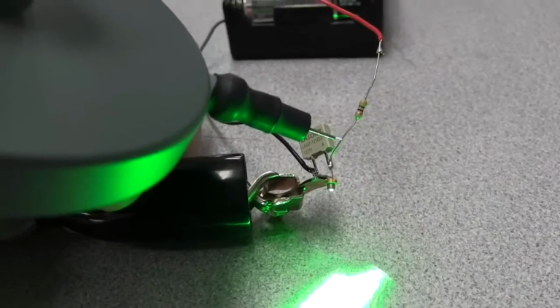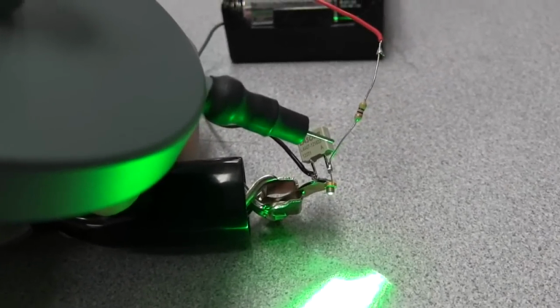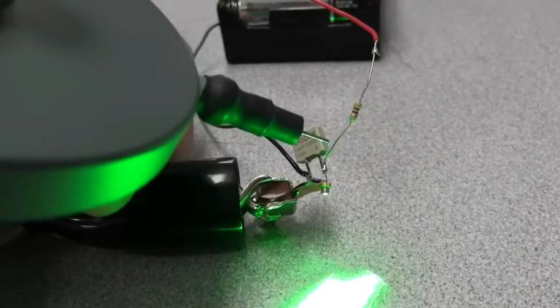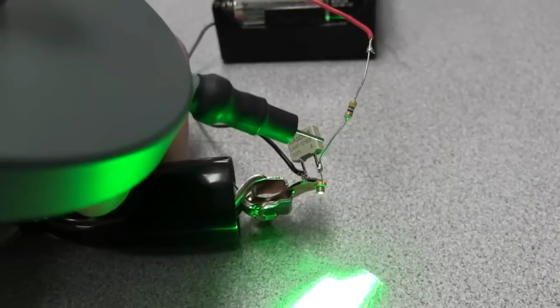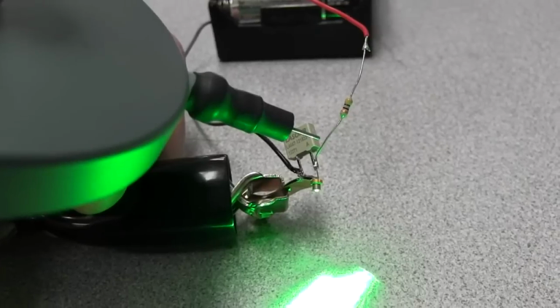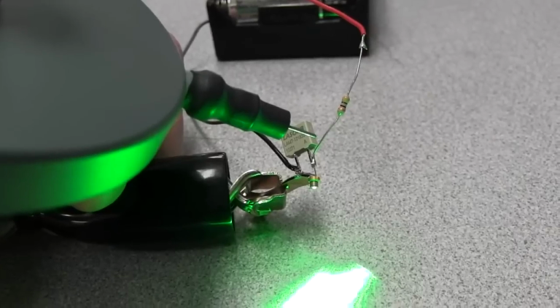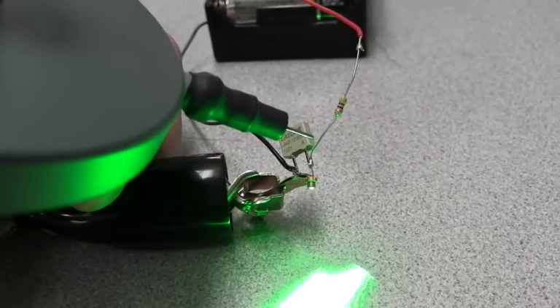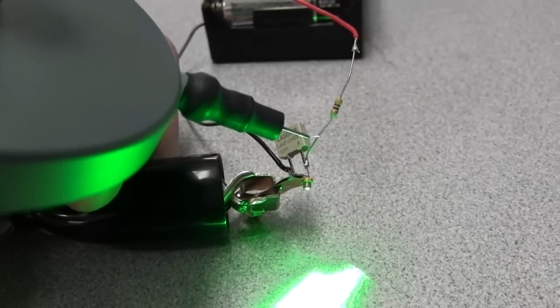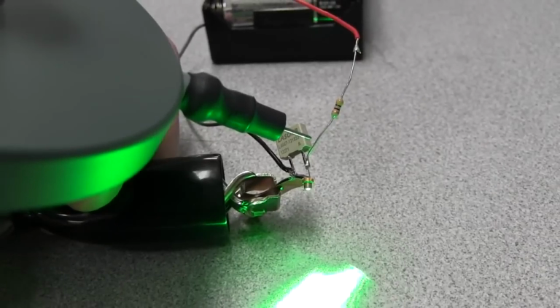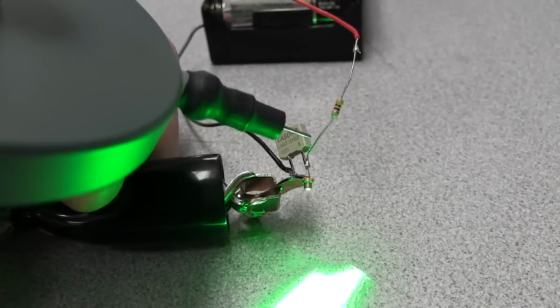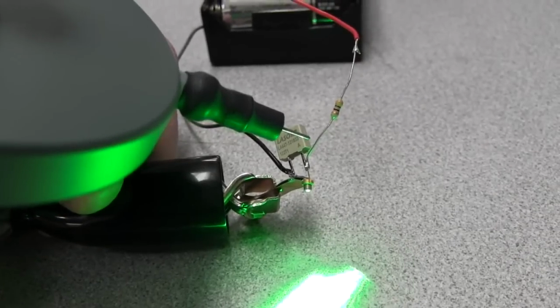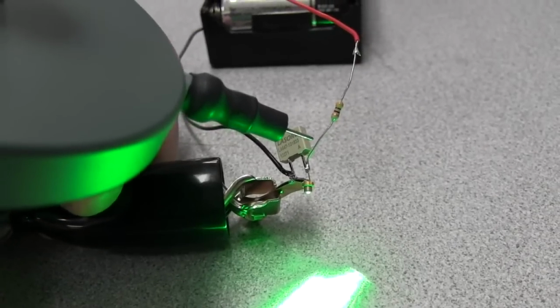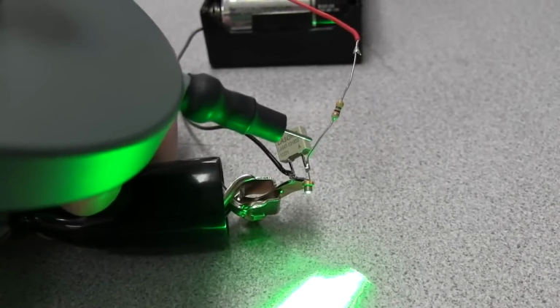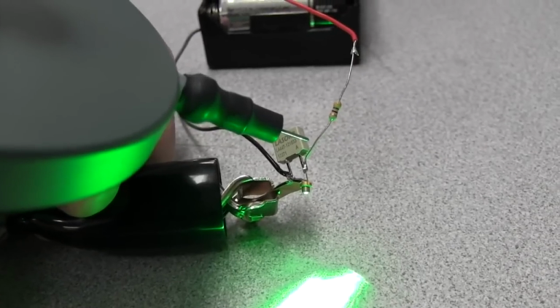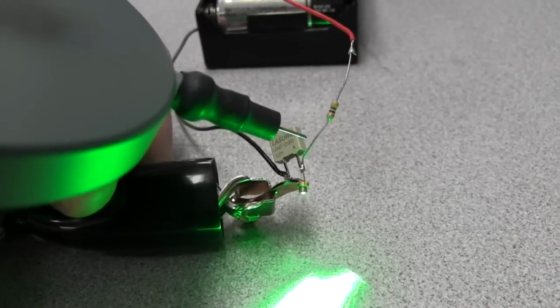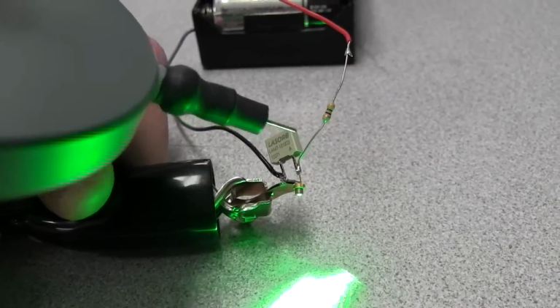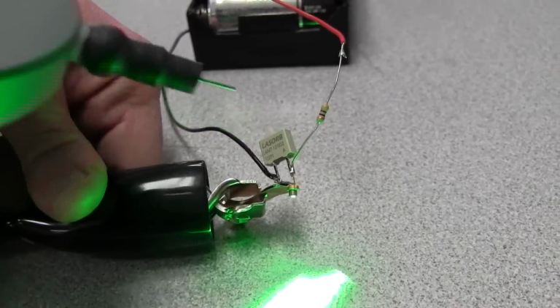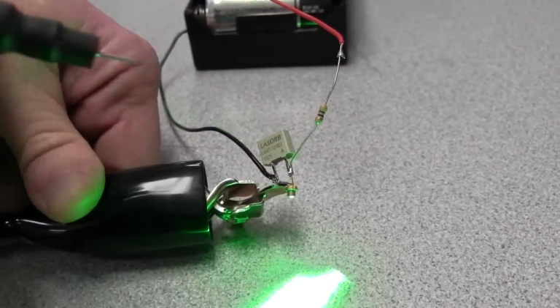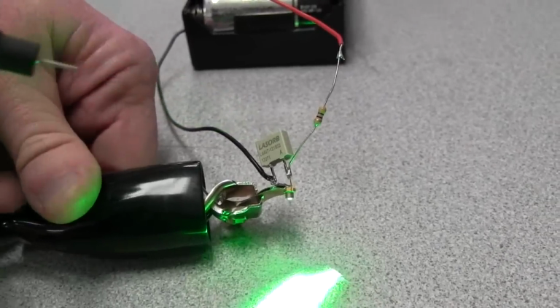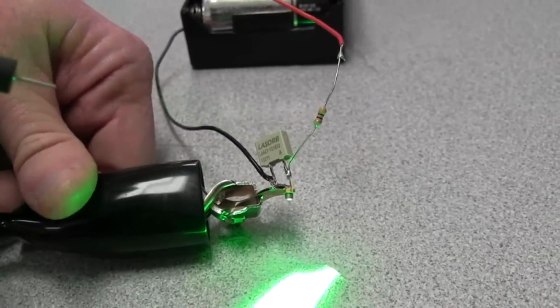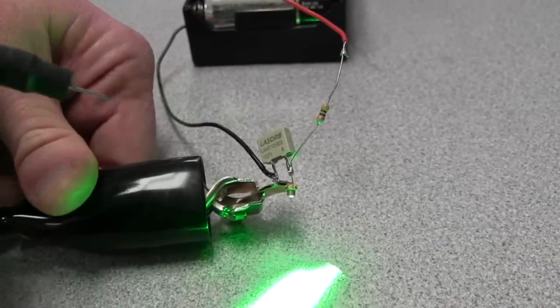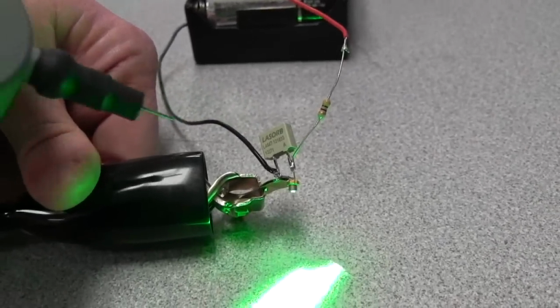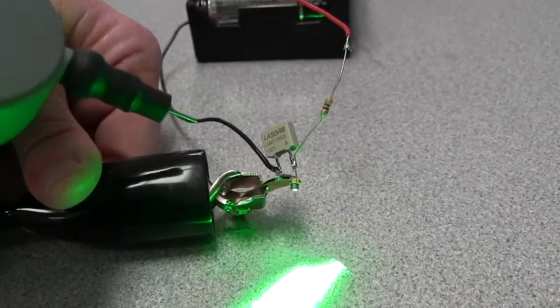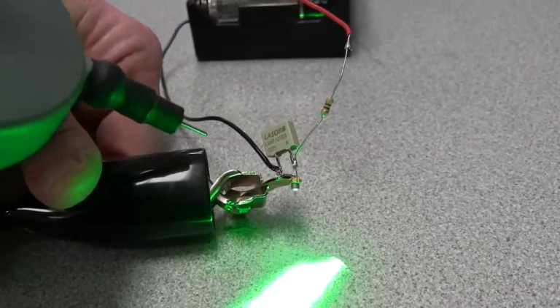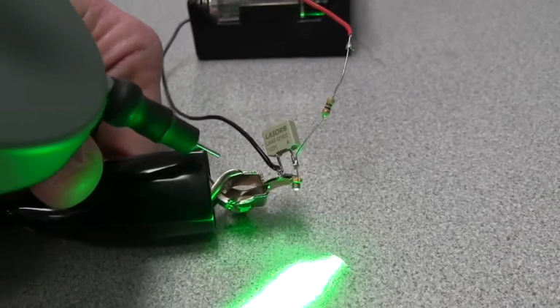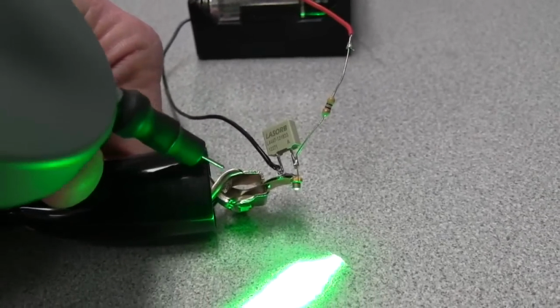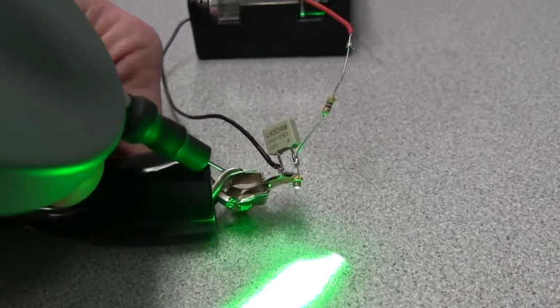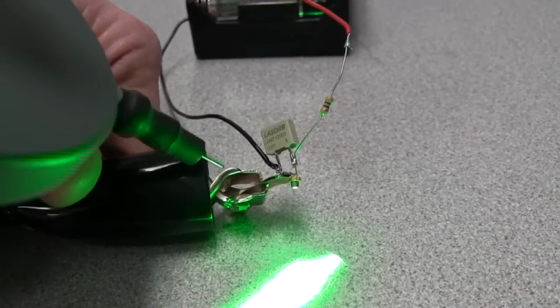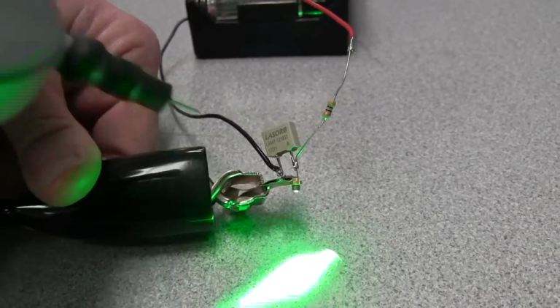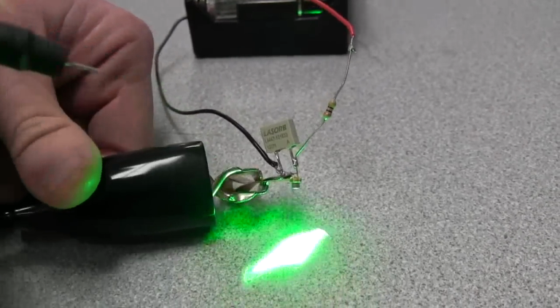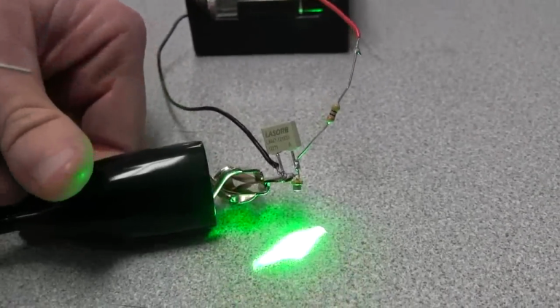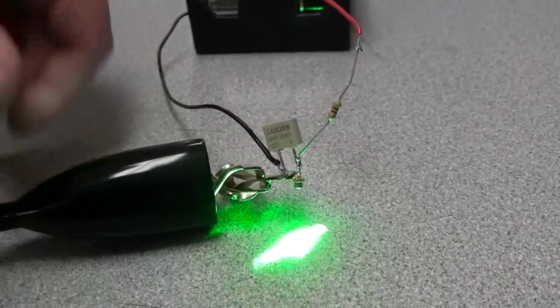You can see those sparks flying — 15,000 volts, 20 shots a second — and no problem at all on the laser diode when it's protected by LaserOrb.